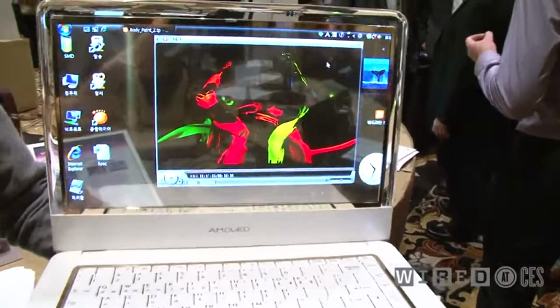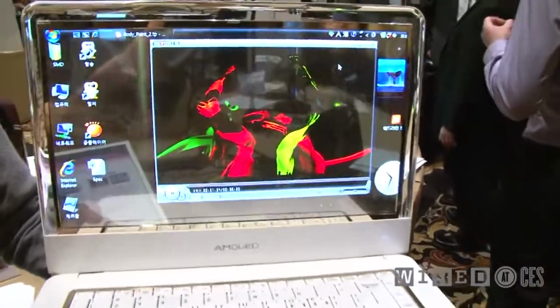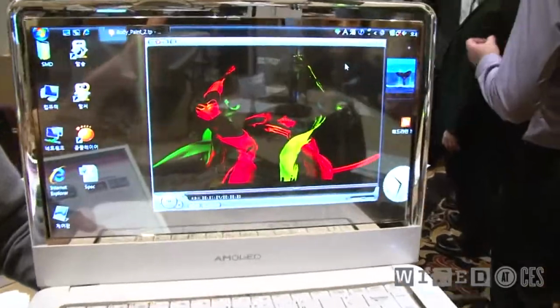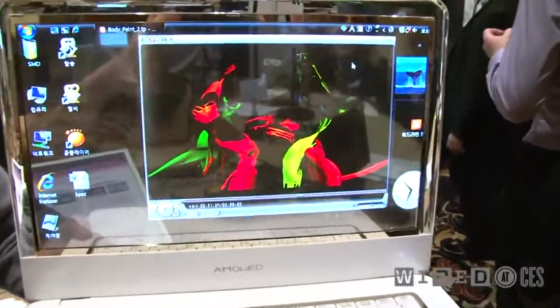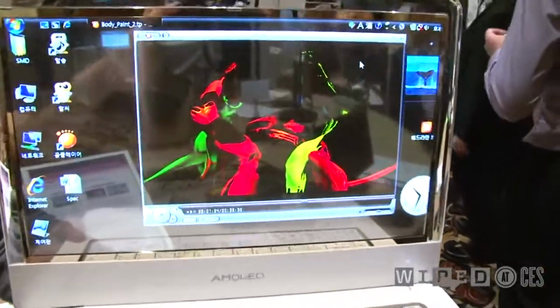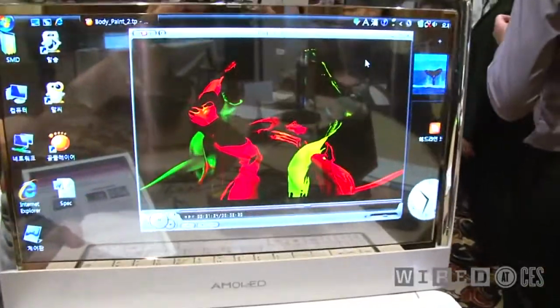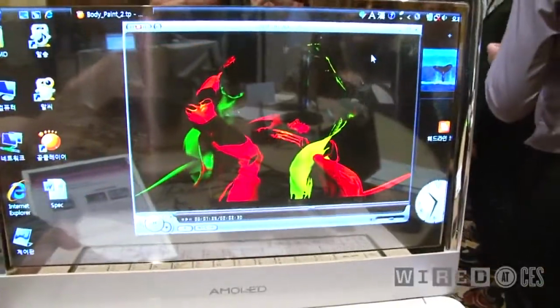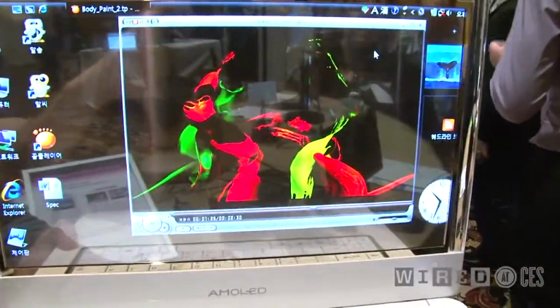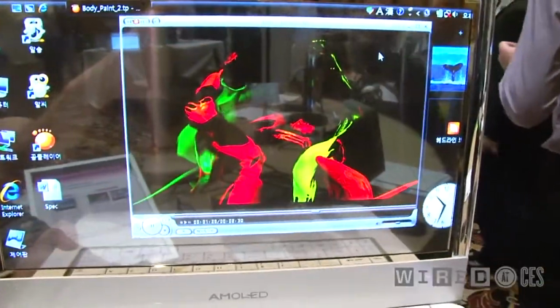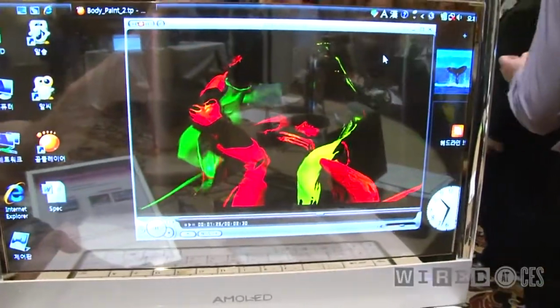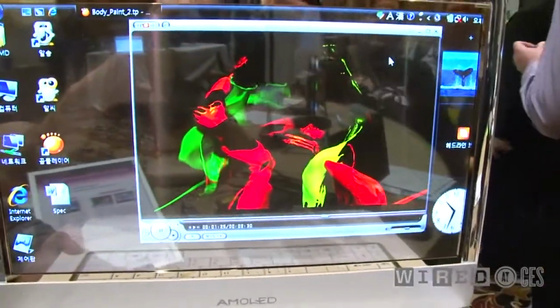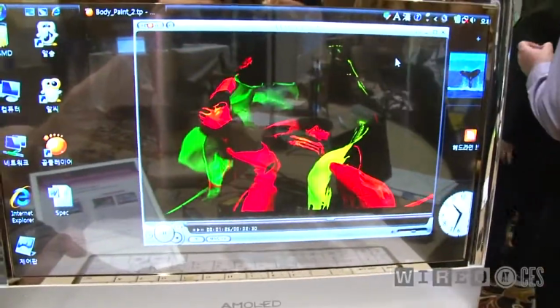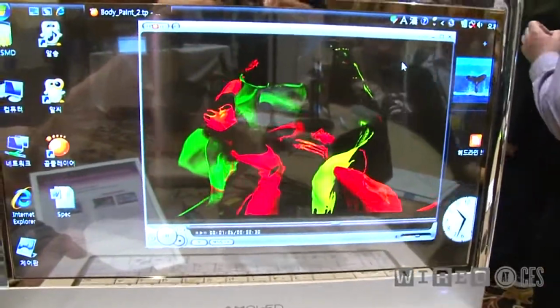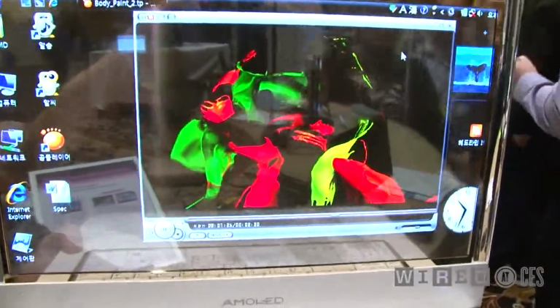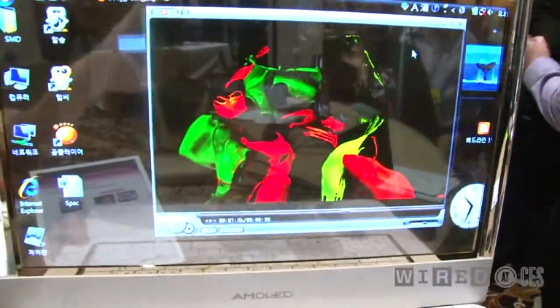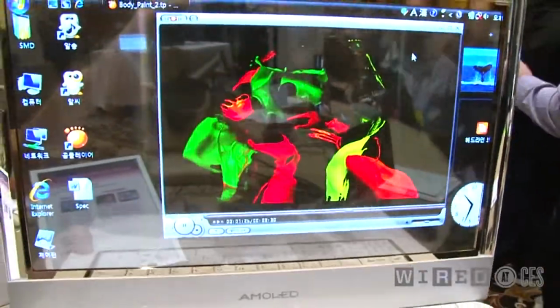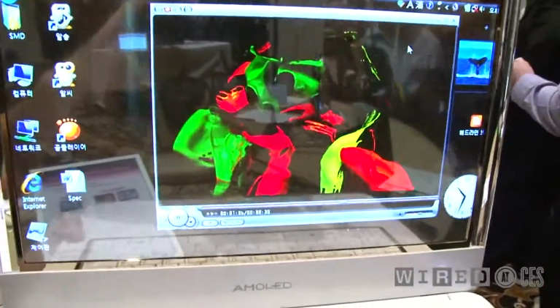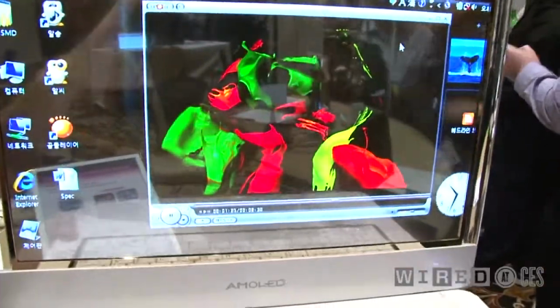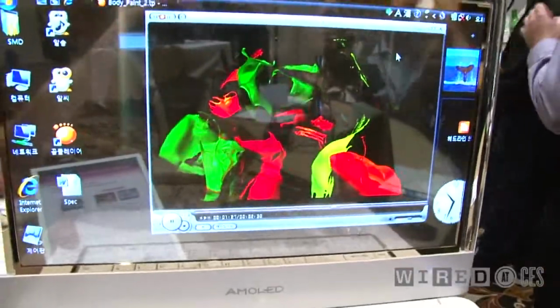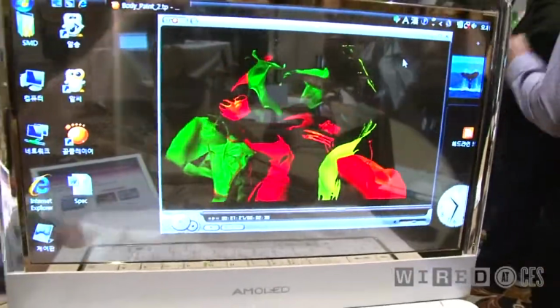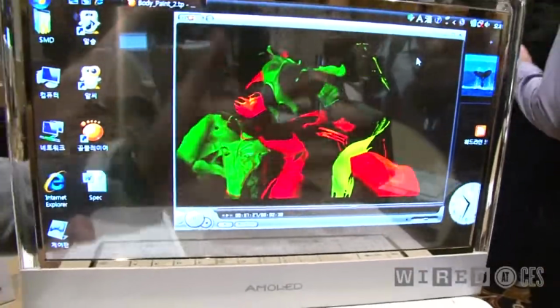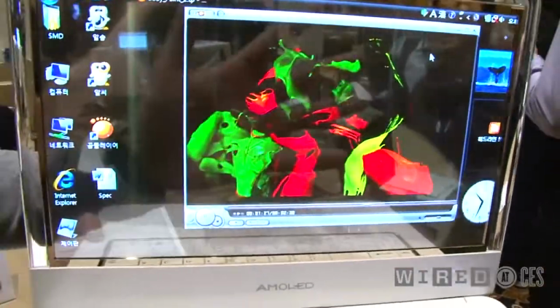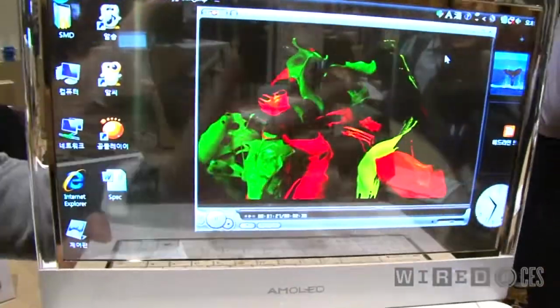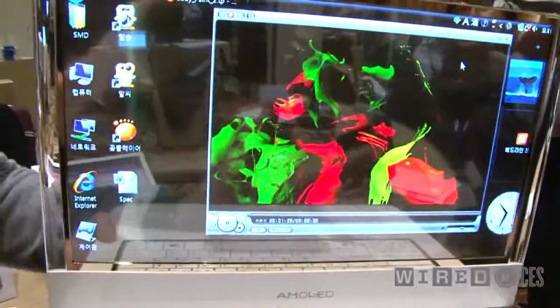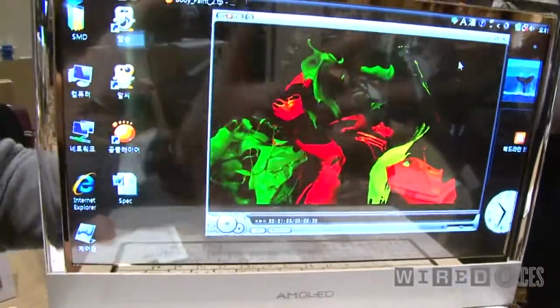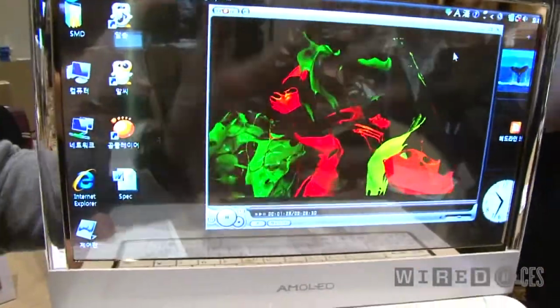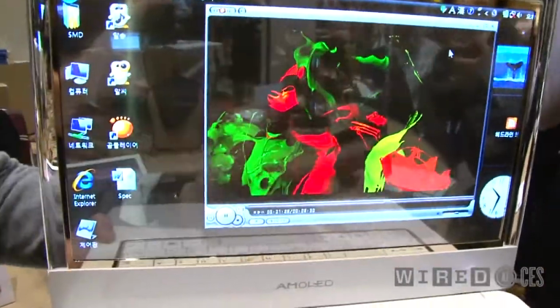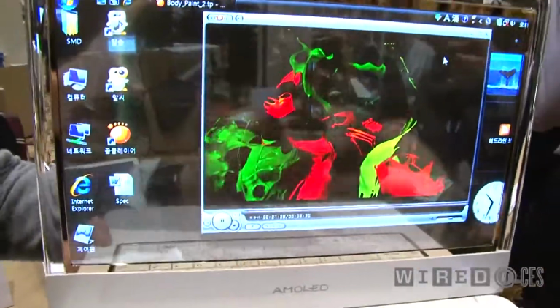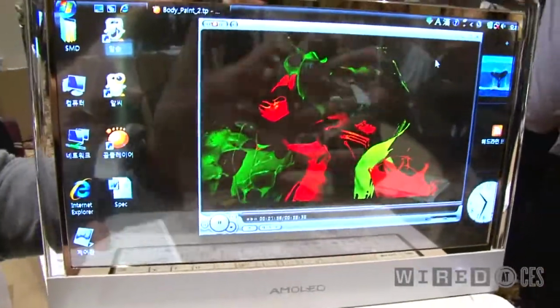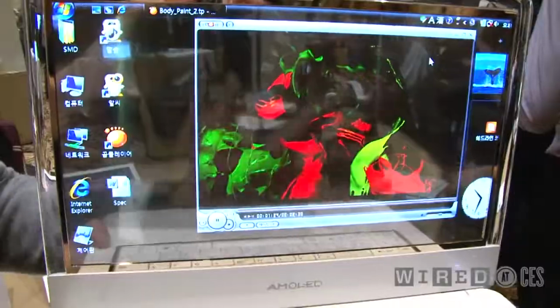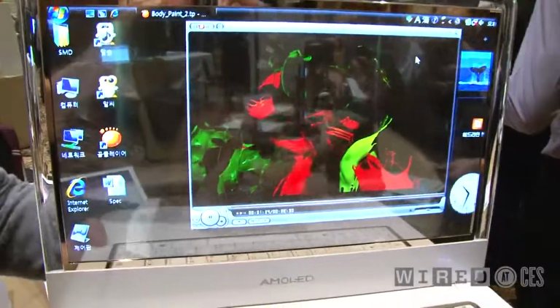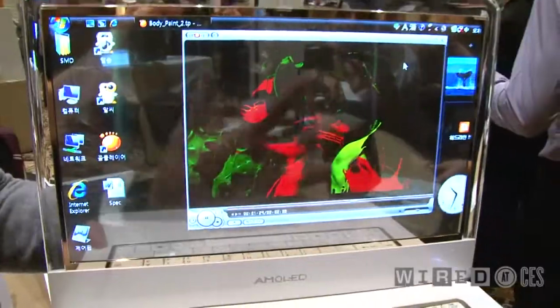You get a 100,000 to 1 contrast ratio. It's still transparent — you can see my hand moving in the background.